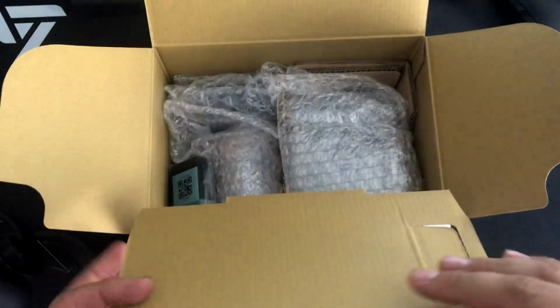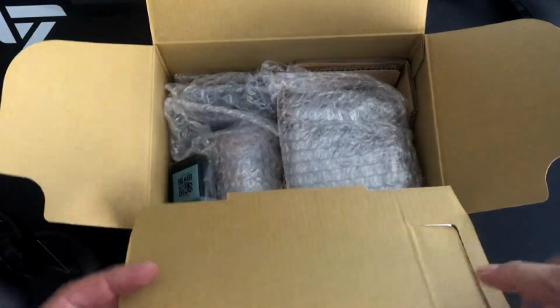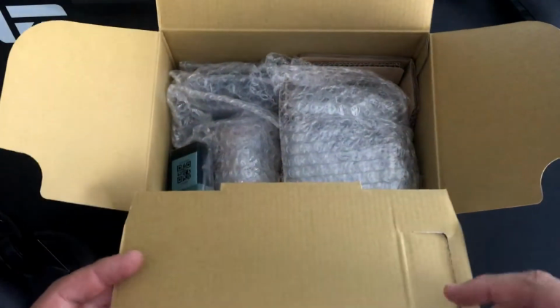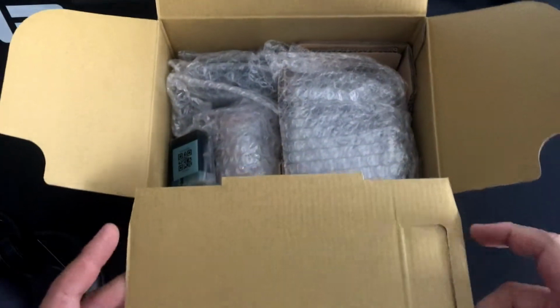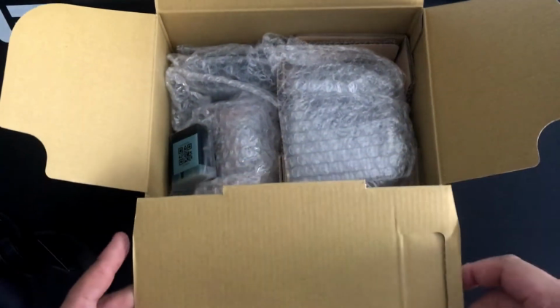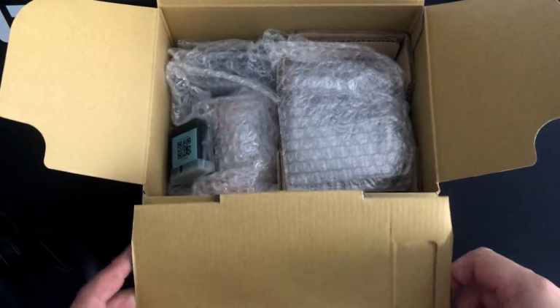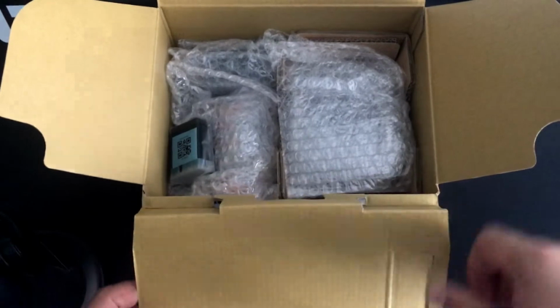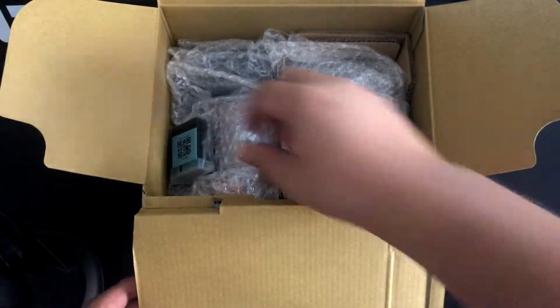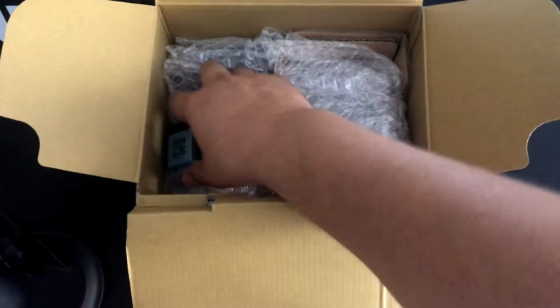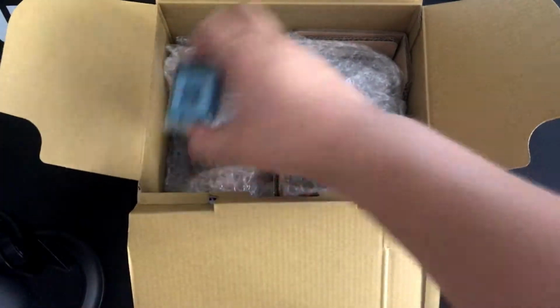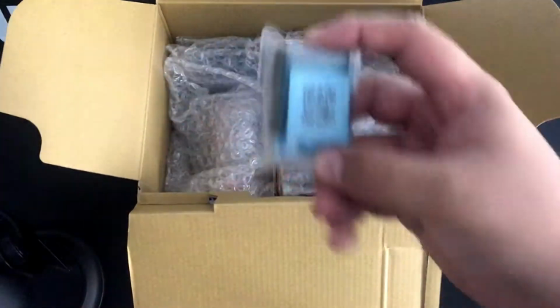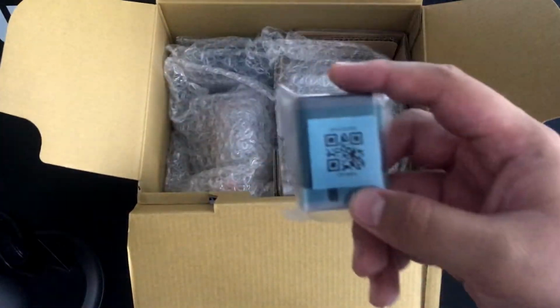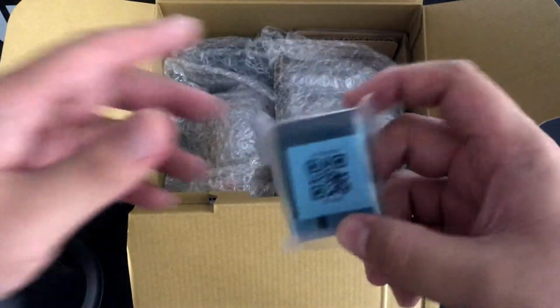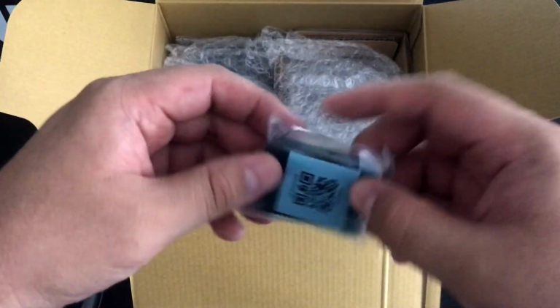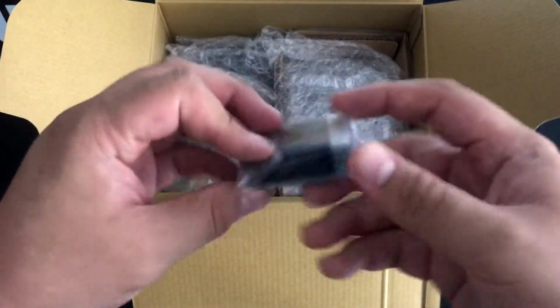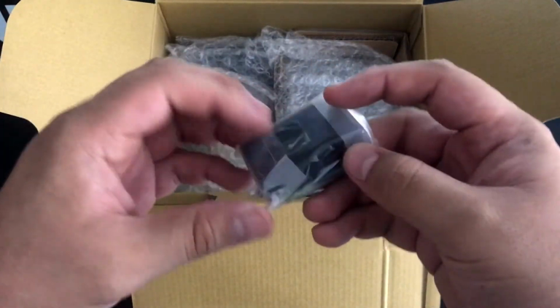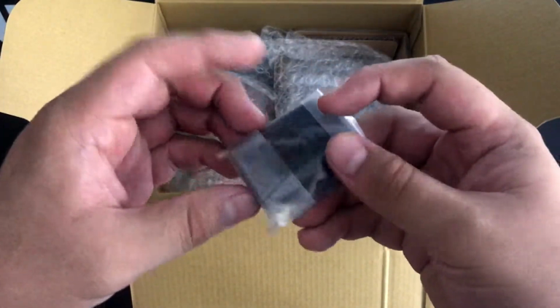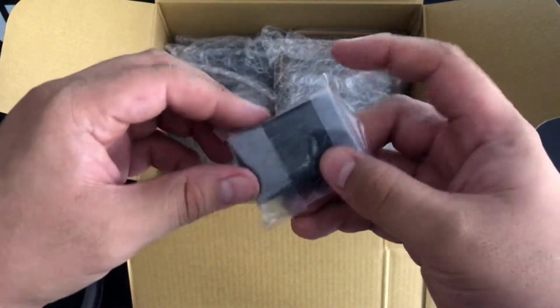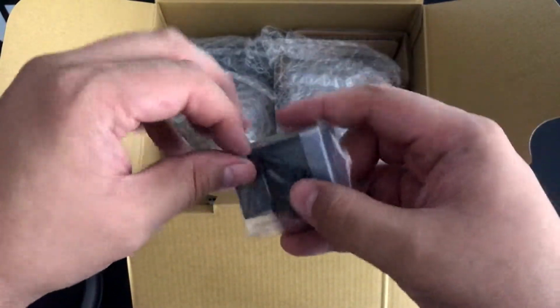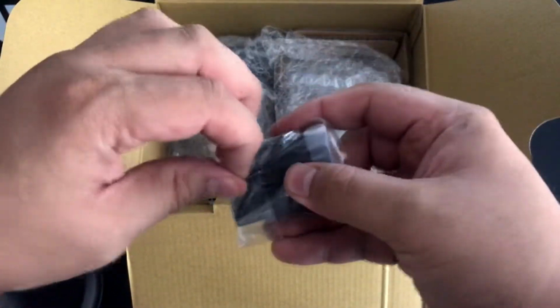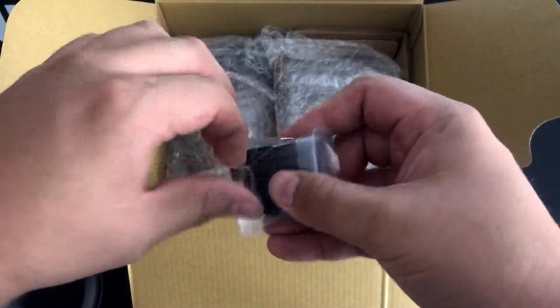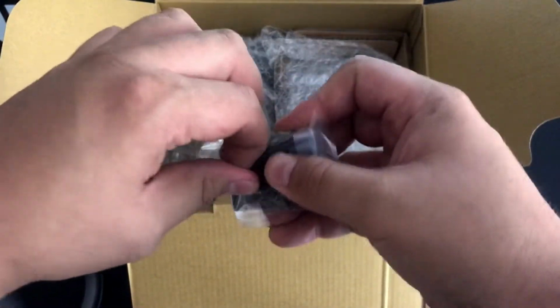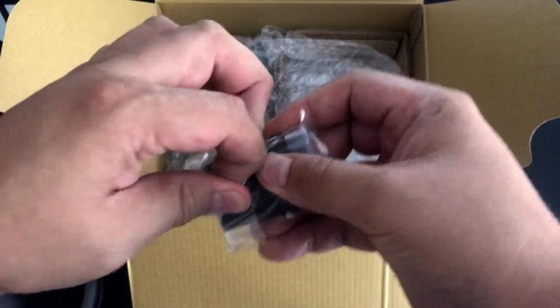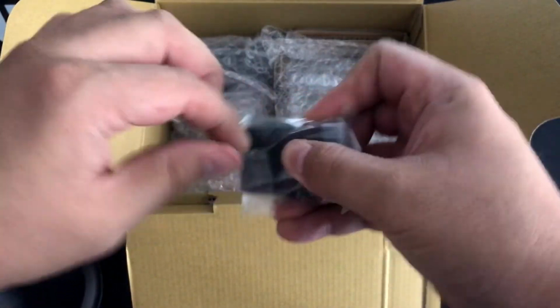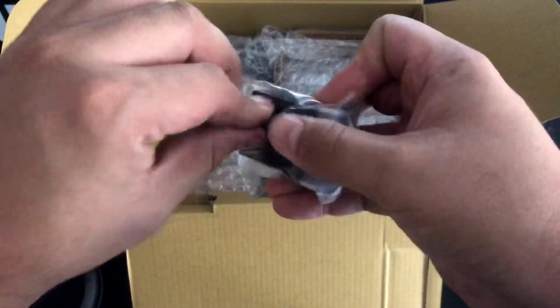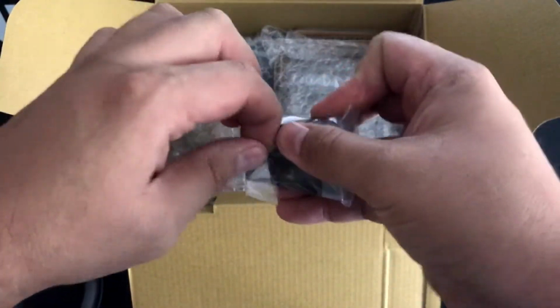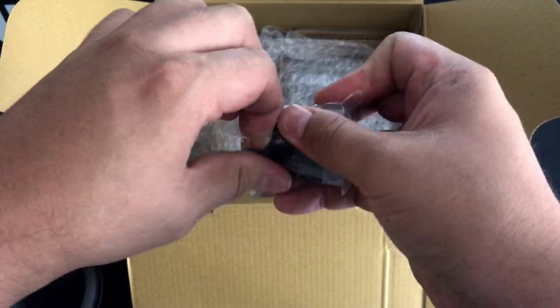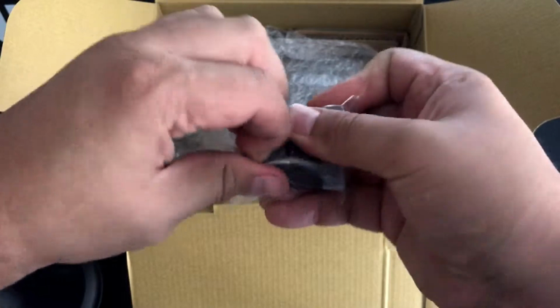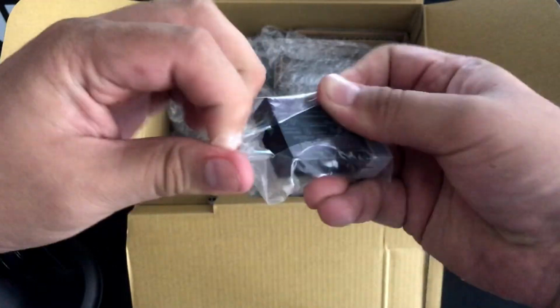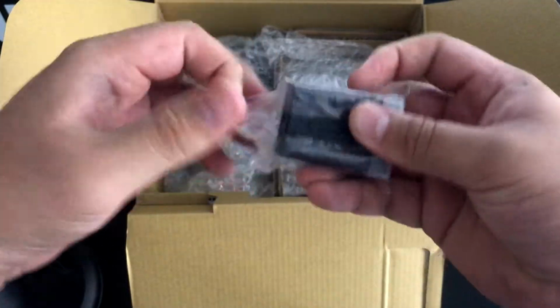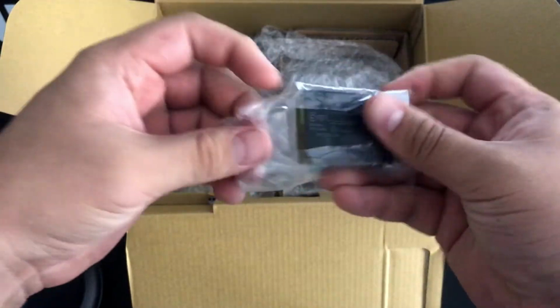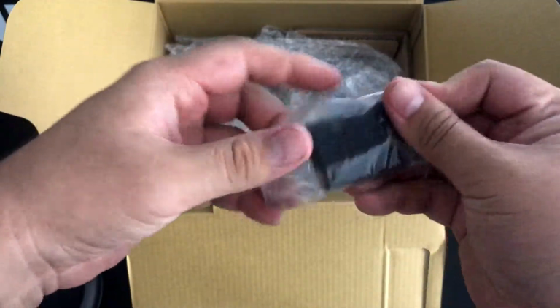Now, if we open it, this looks like it's the battery. Yep, so this is the battery for it.